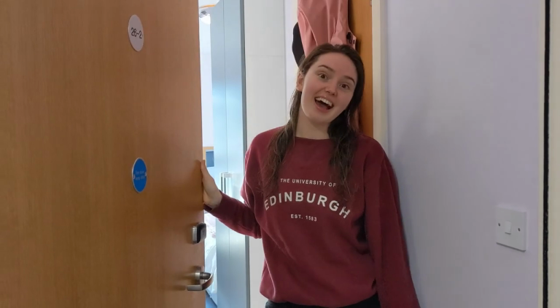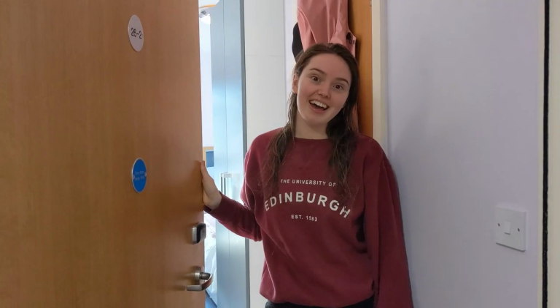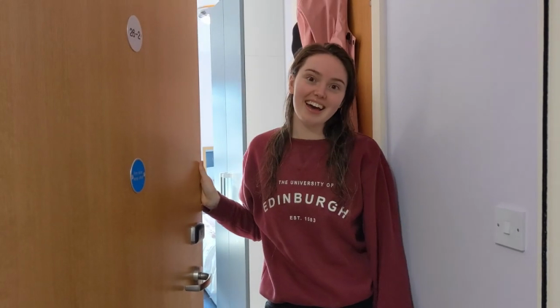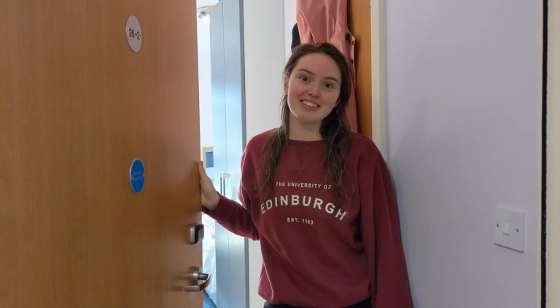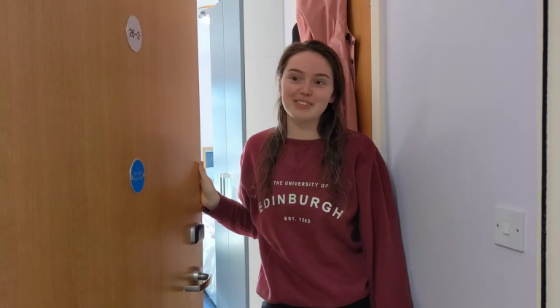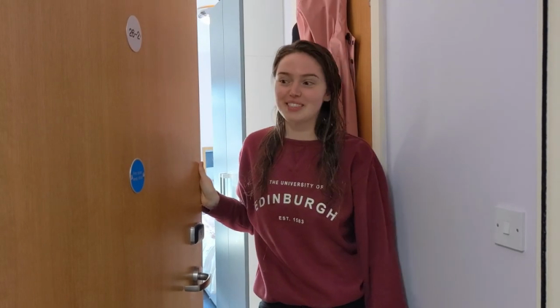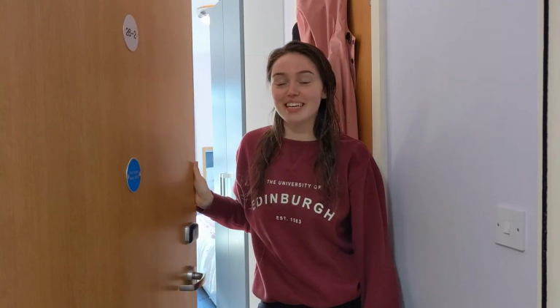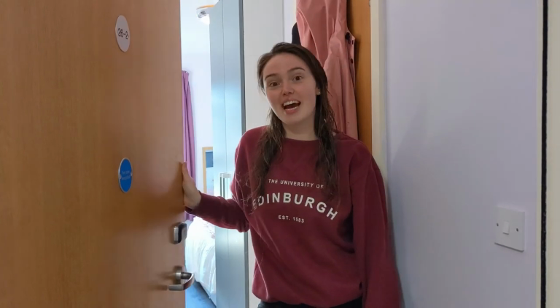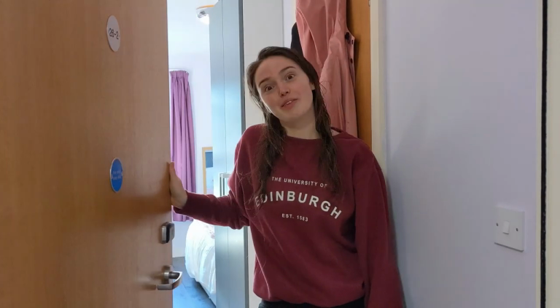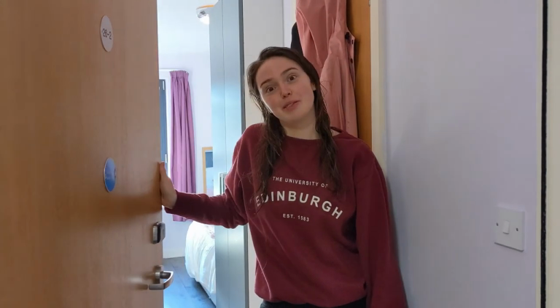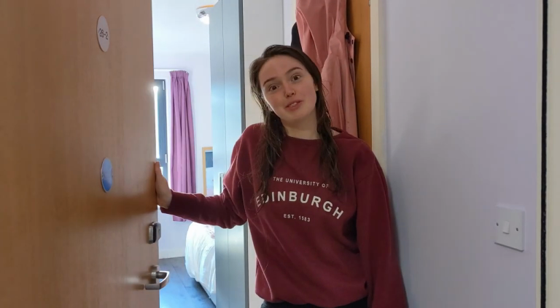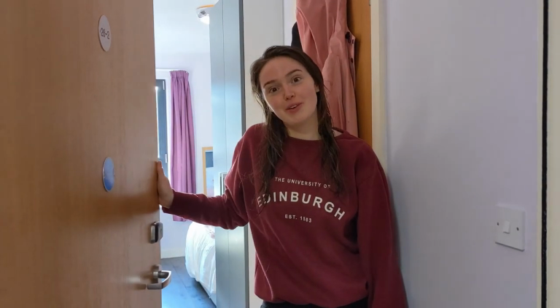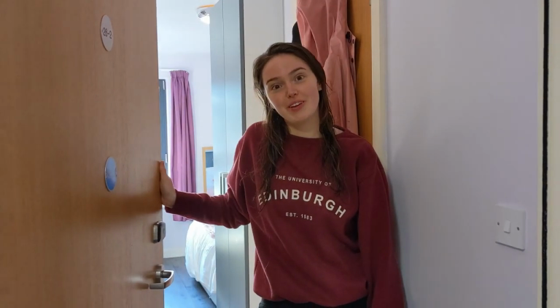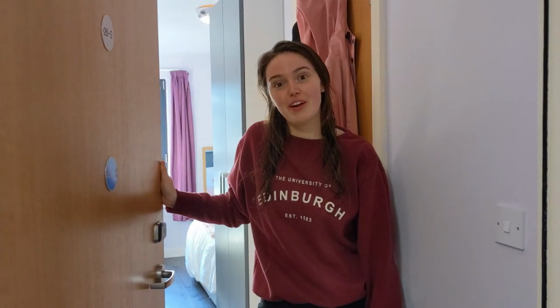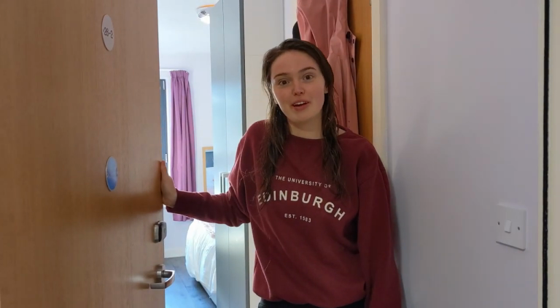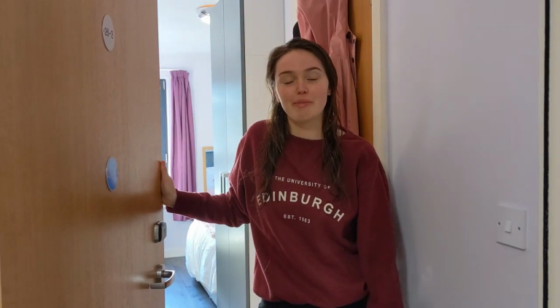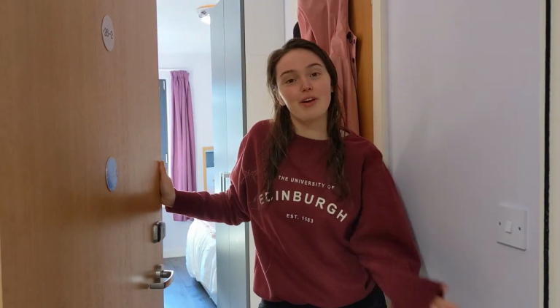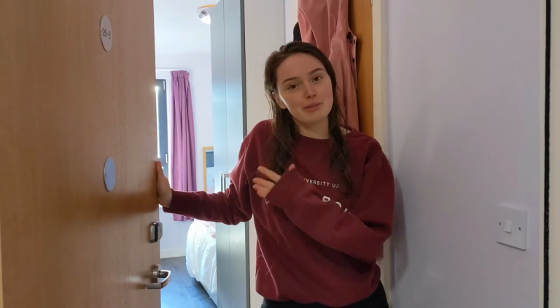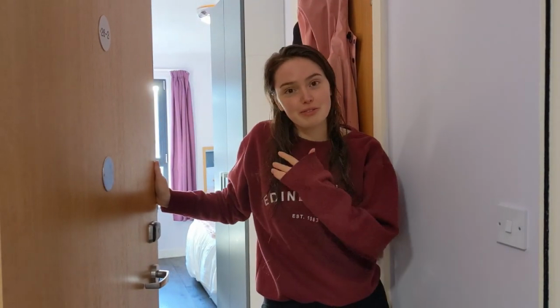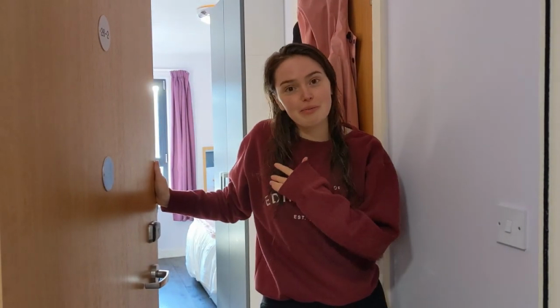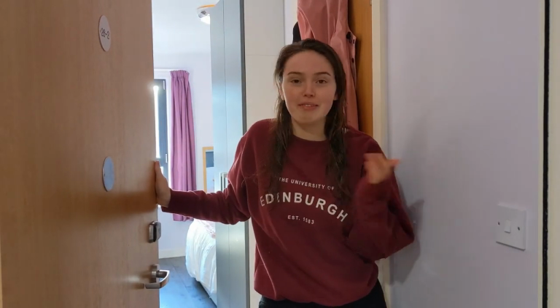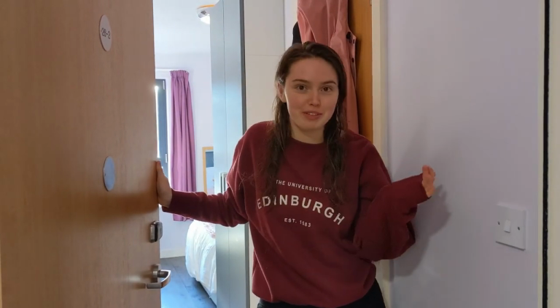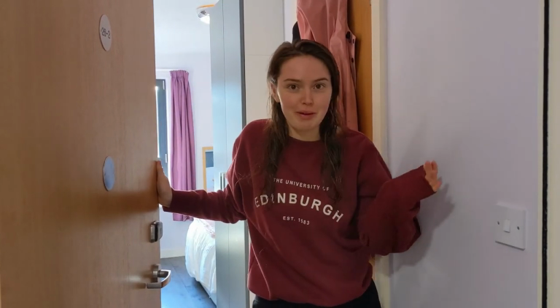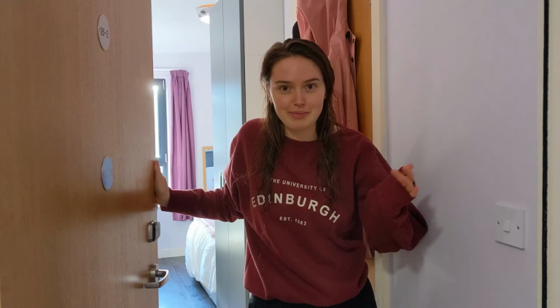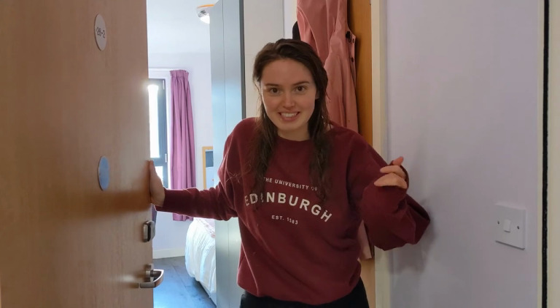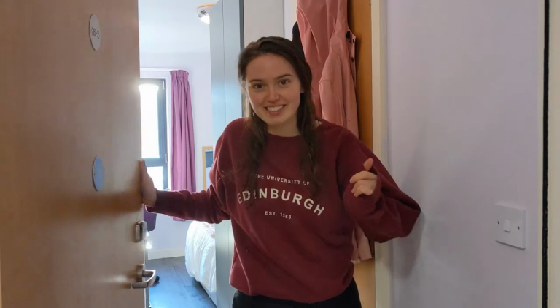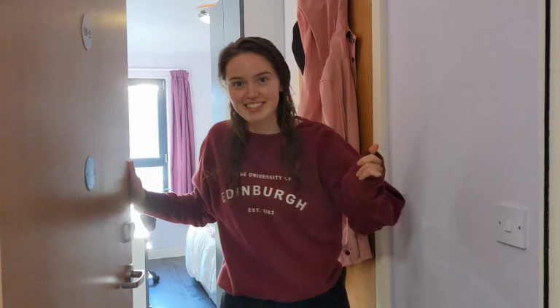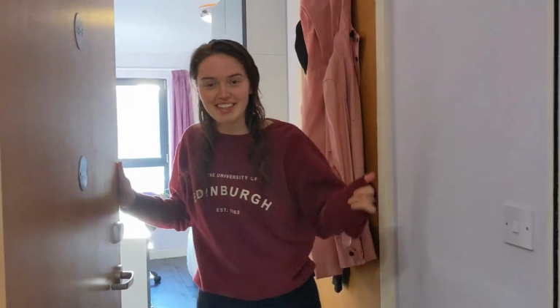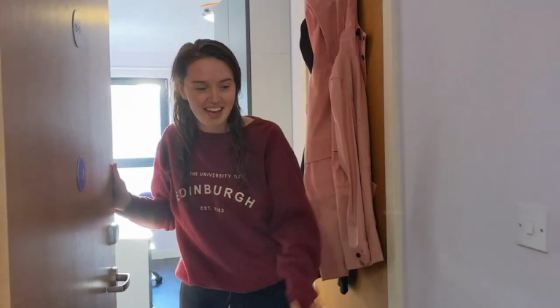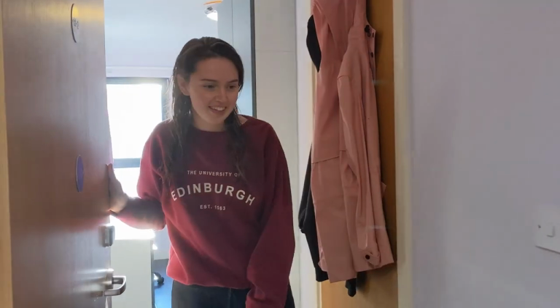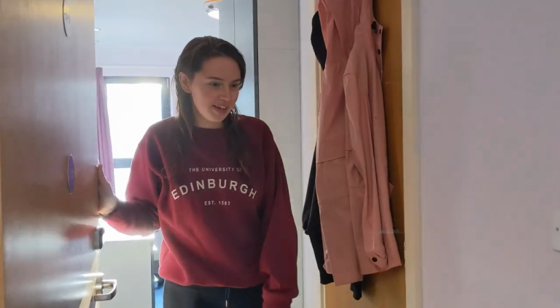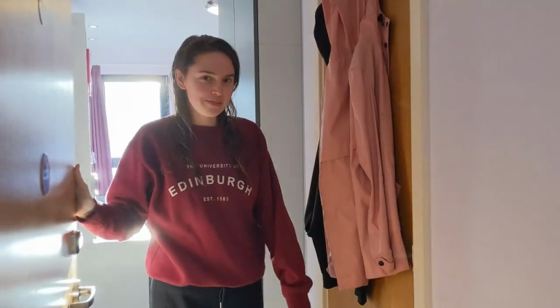Hiya! So today I'm going to be showing you around my en-suite room at the Urban Place.